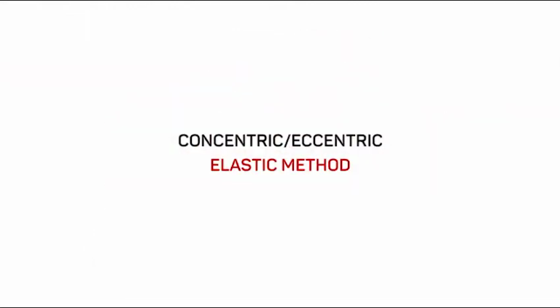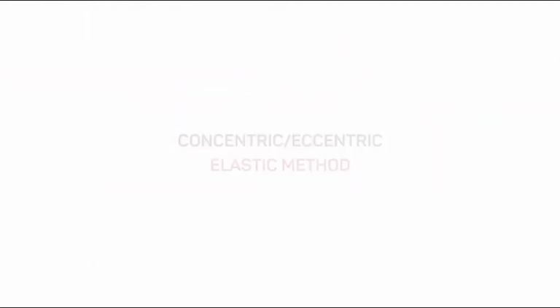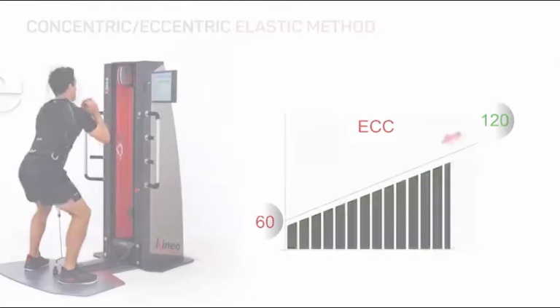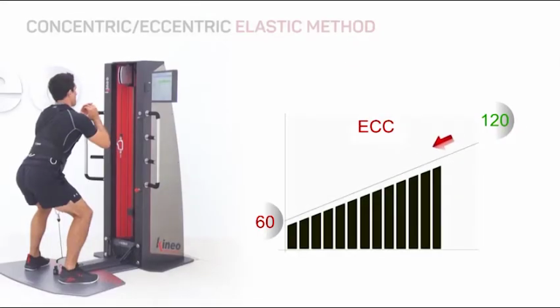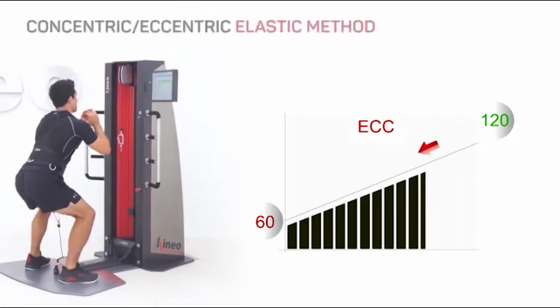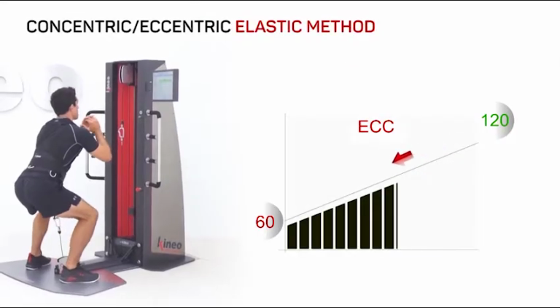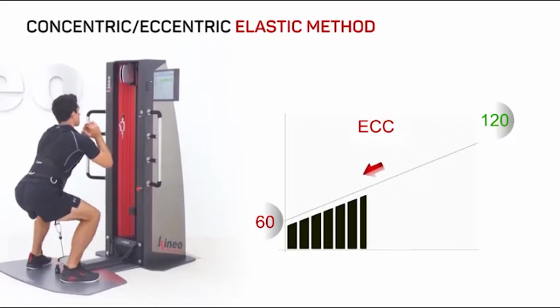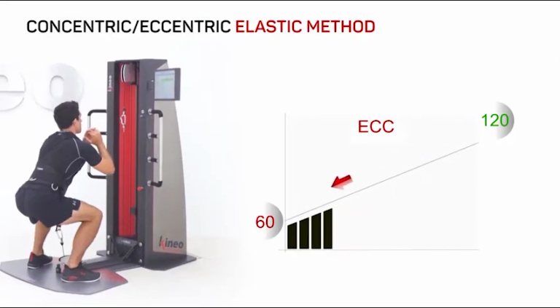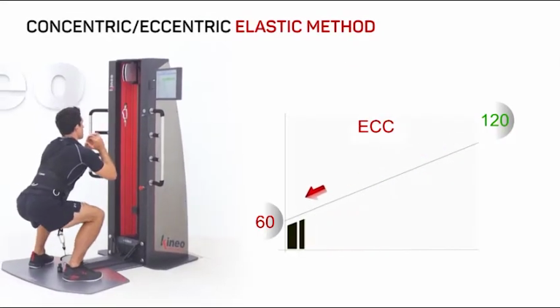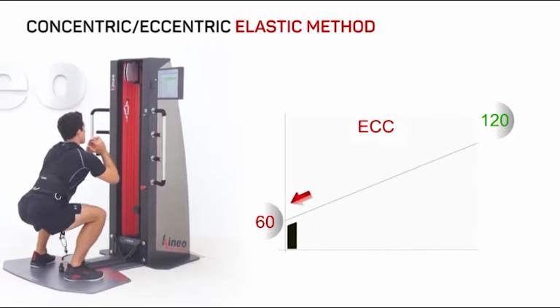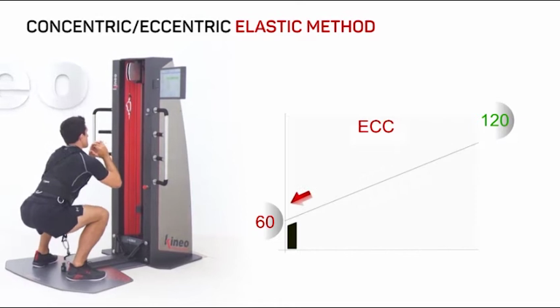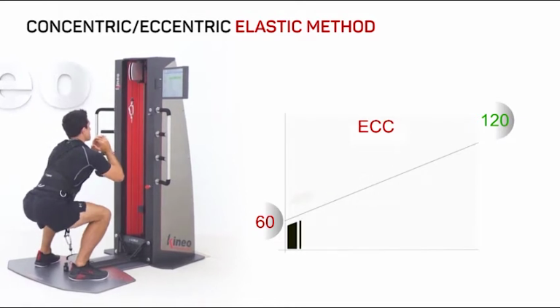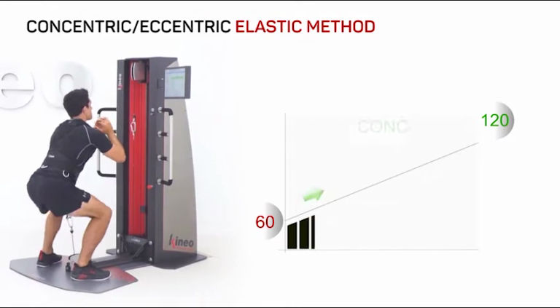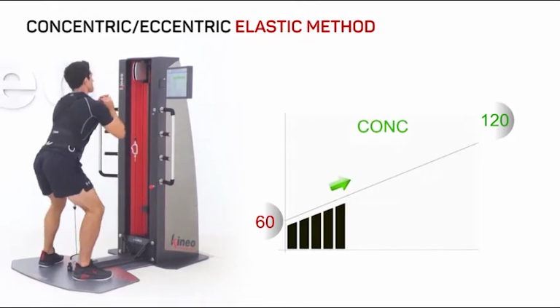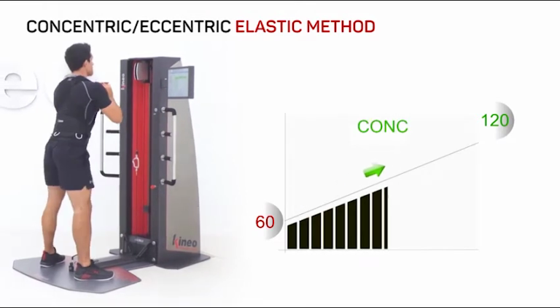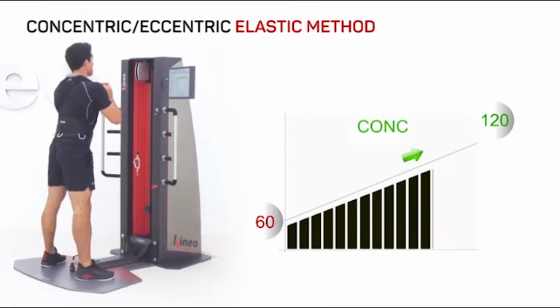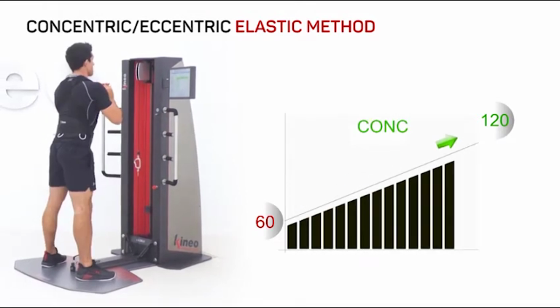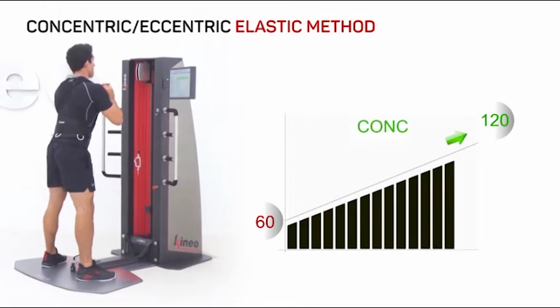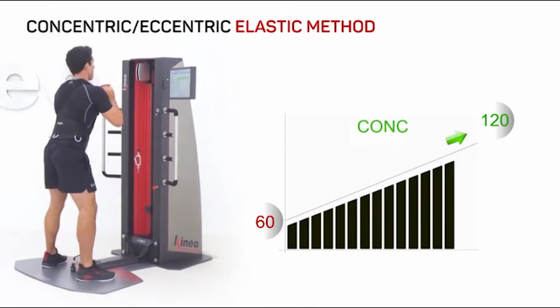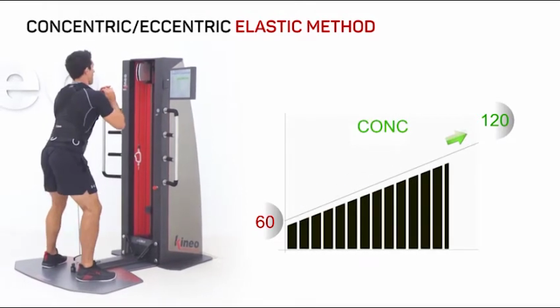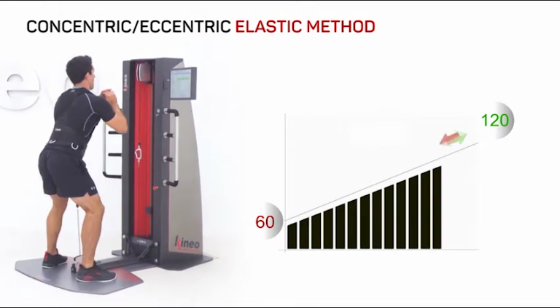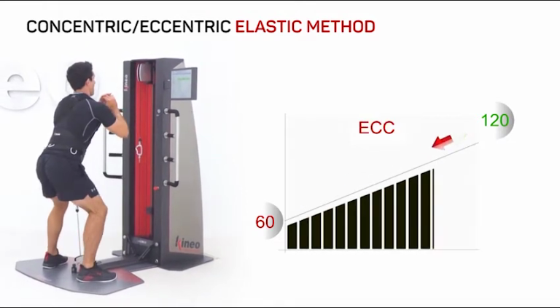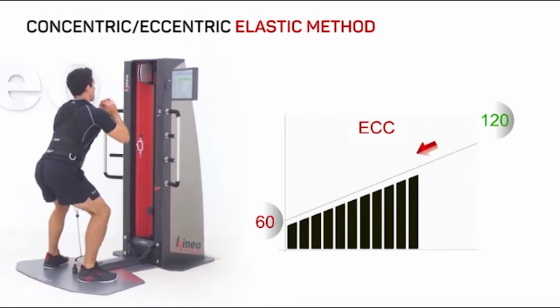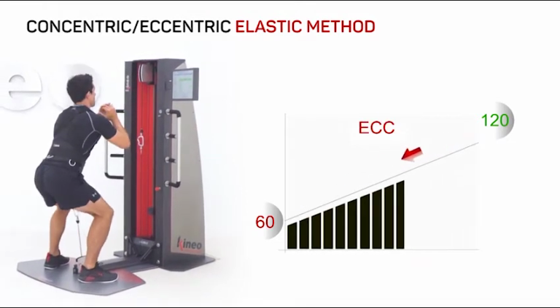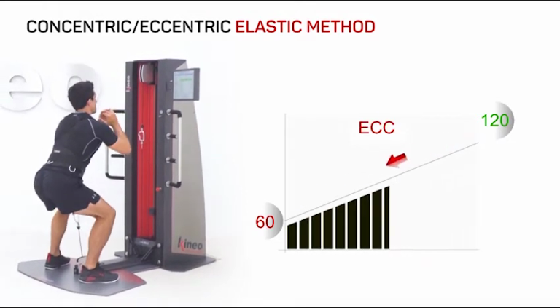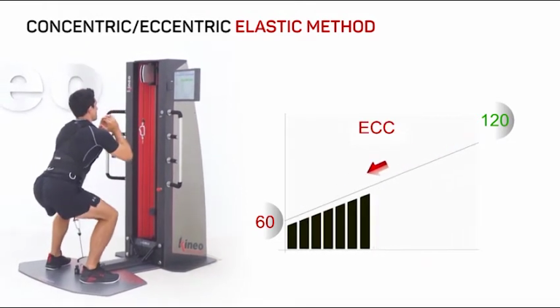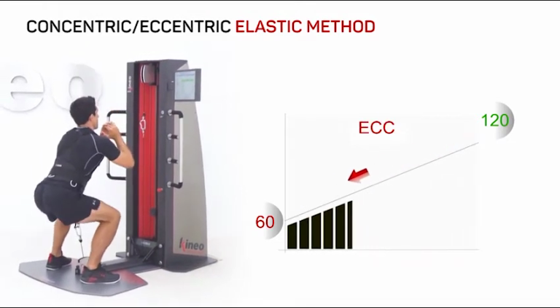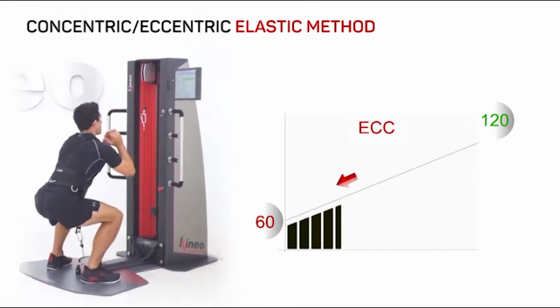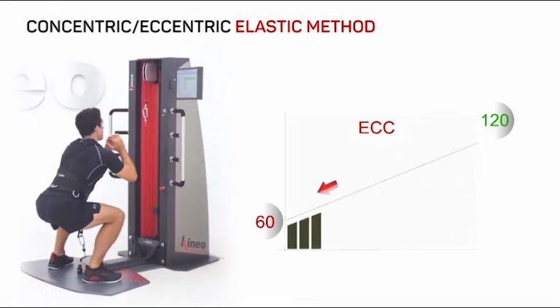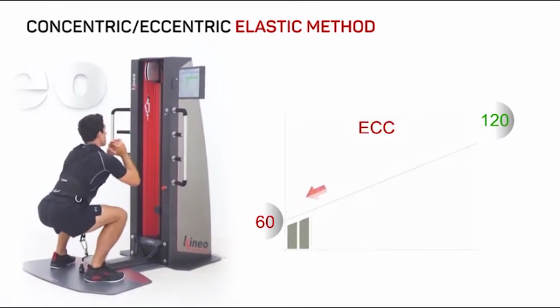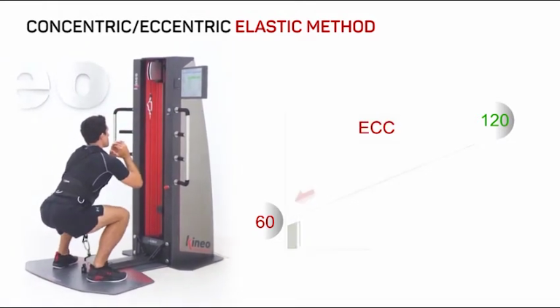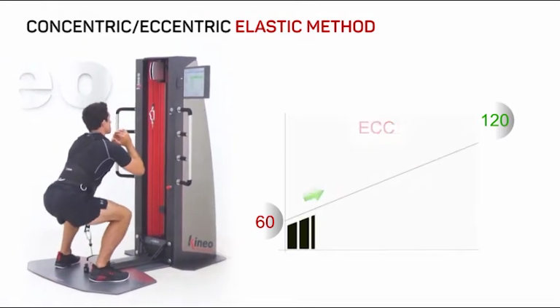With Kineo's elastic method, you can avoid articular overload, helping the joints at the unfavorable angles.